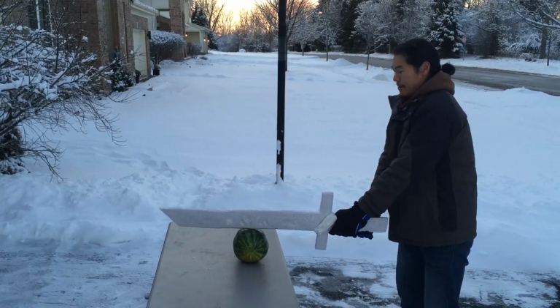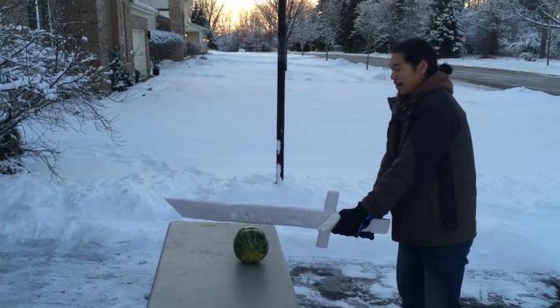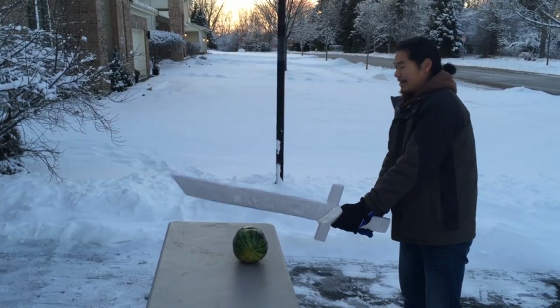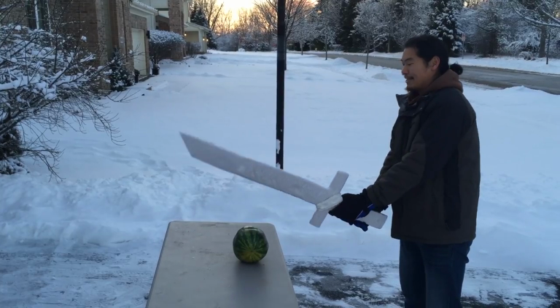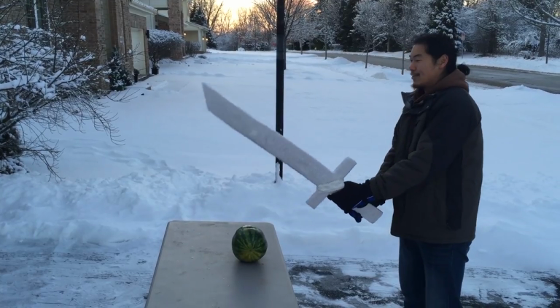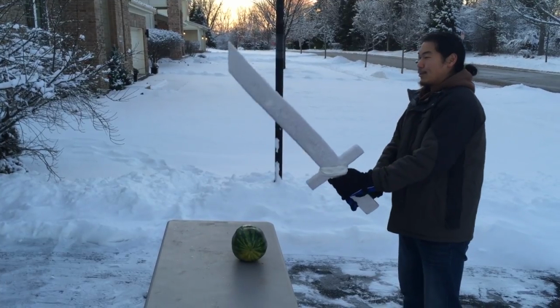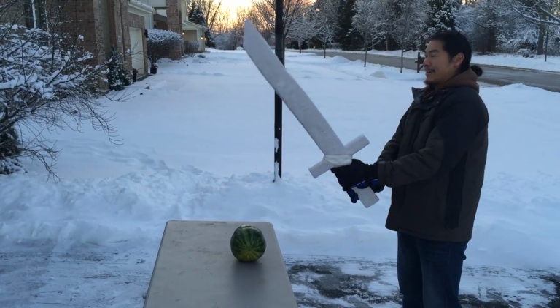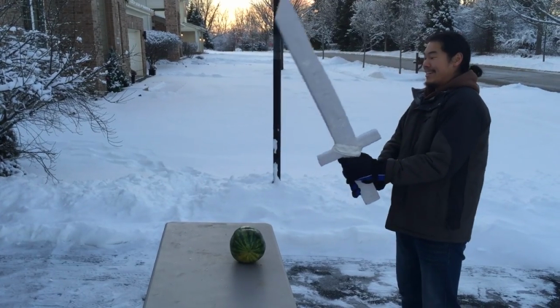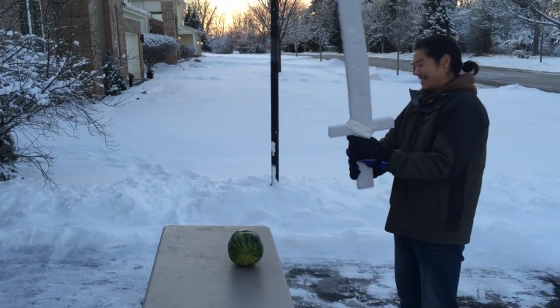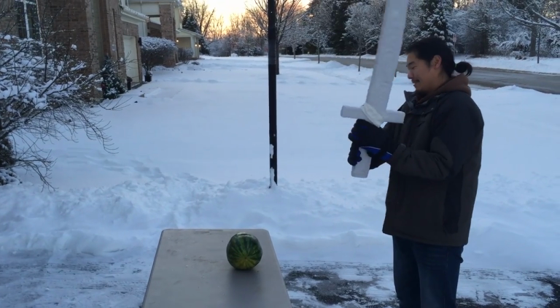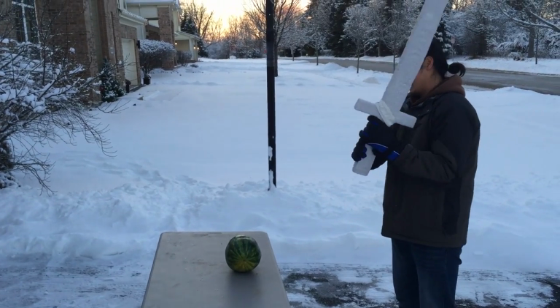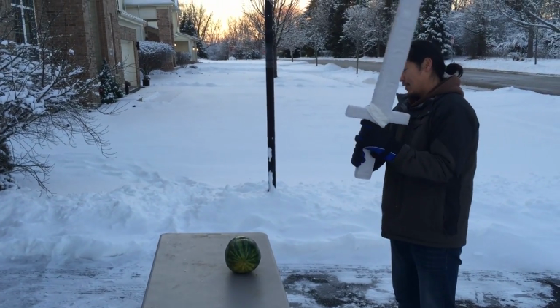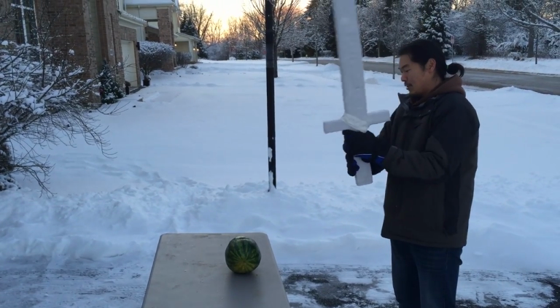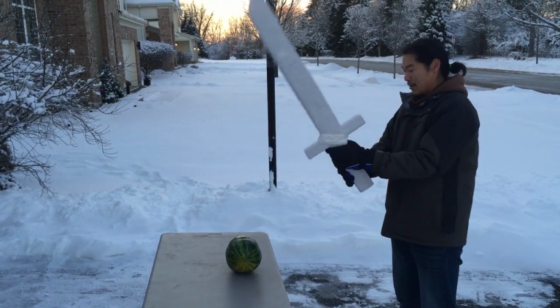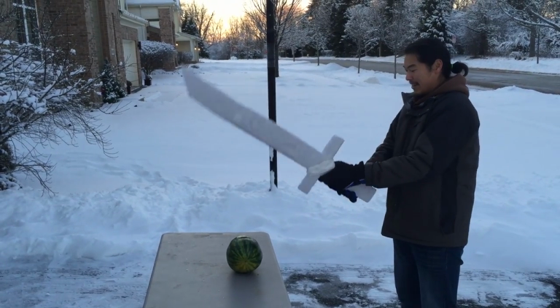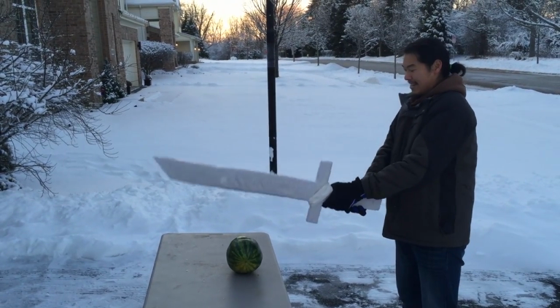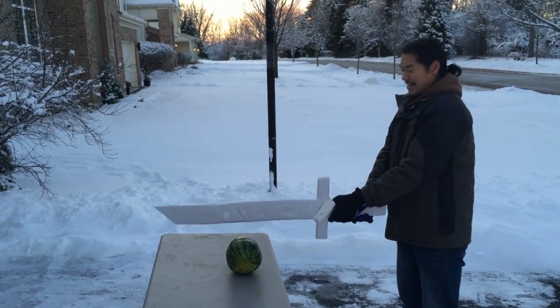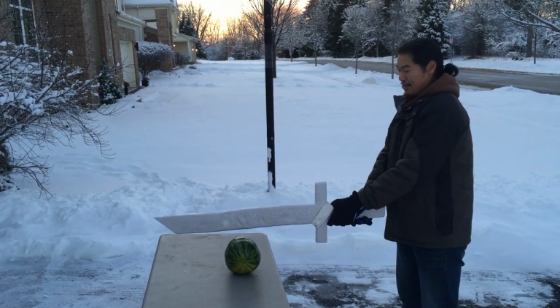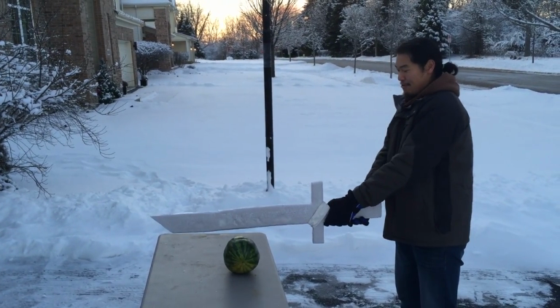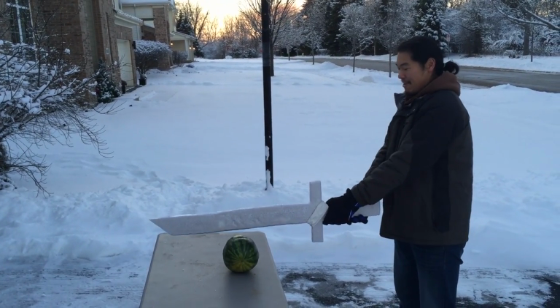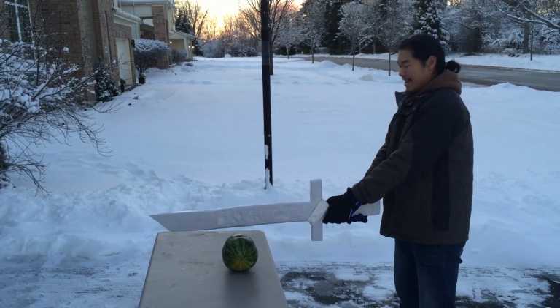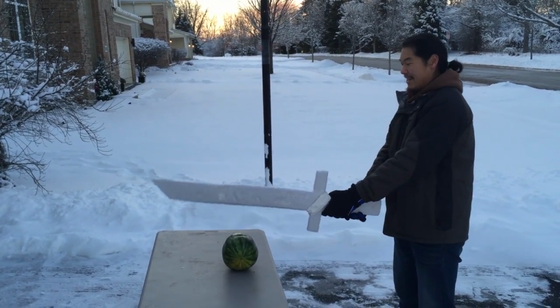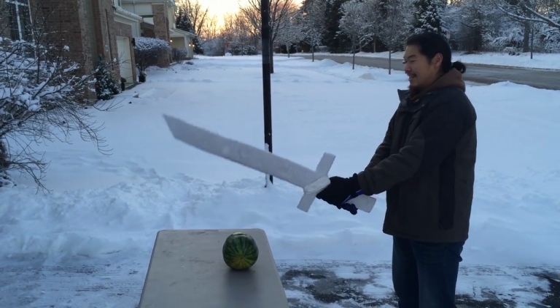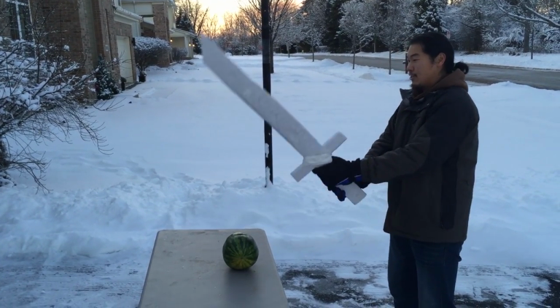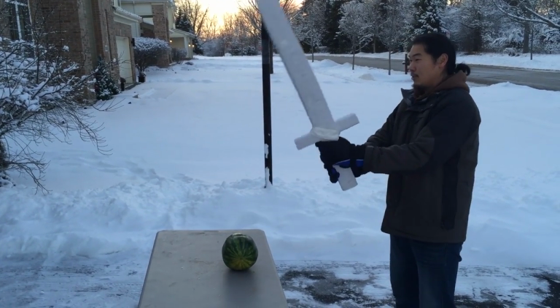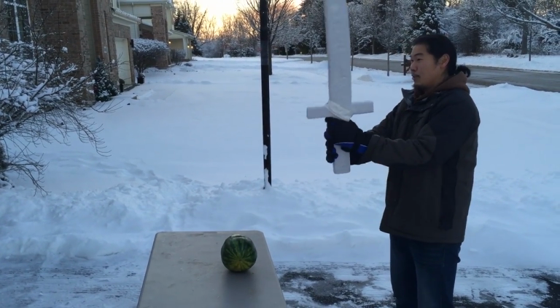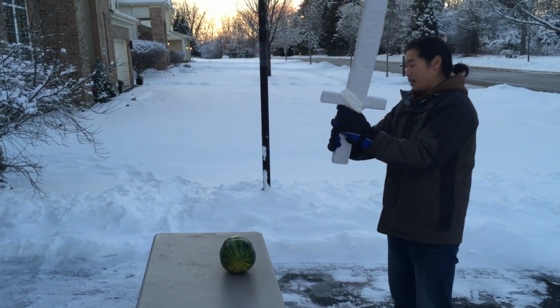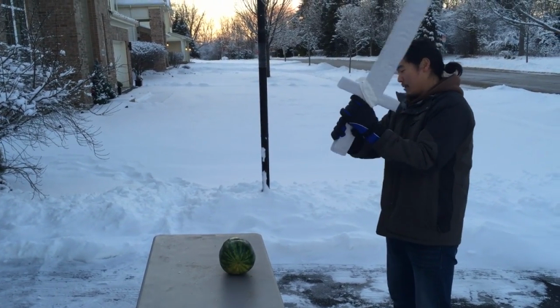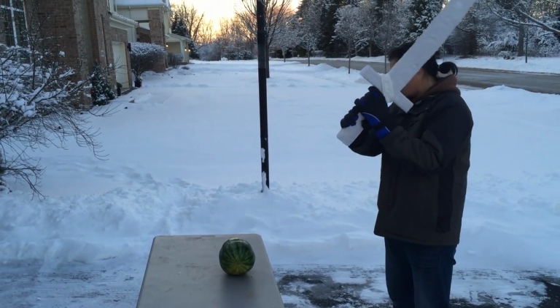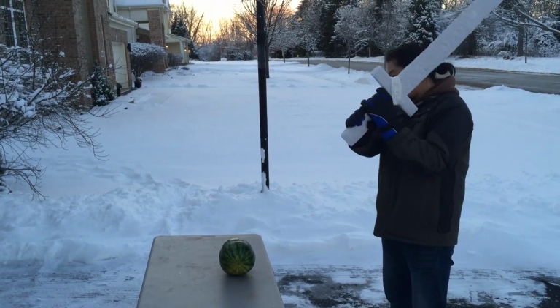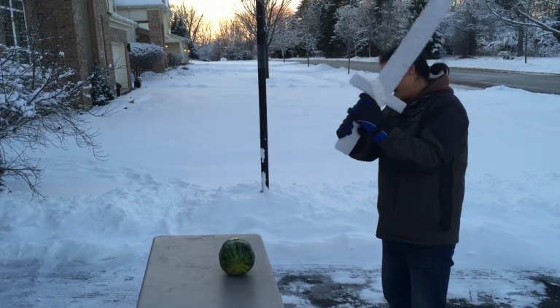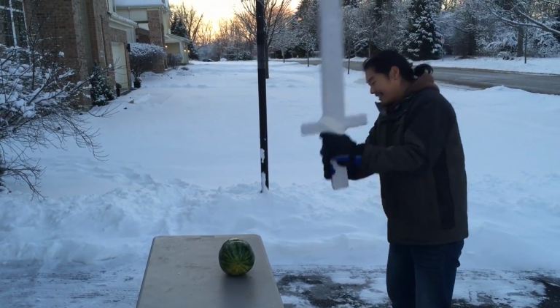Pycrete sword test number two, in three, two, one!